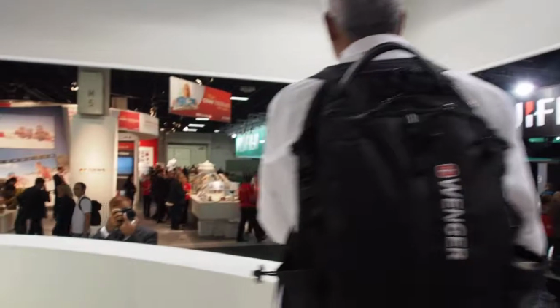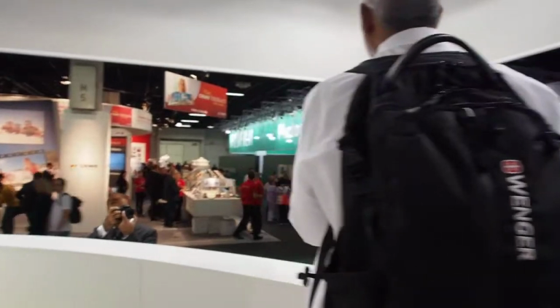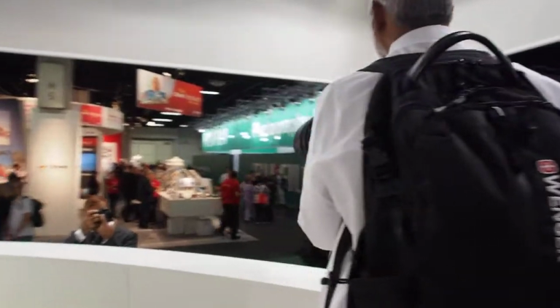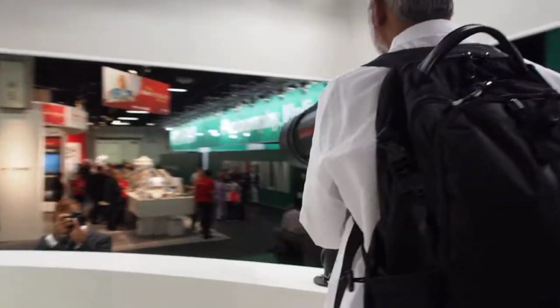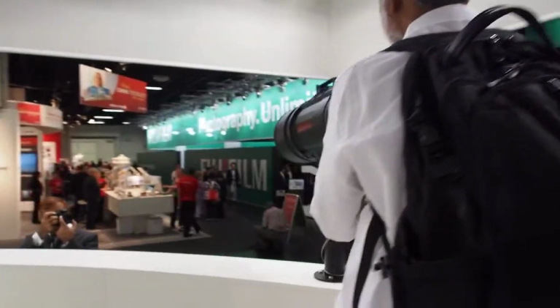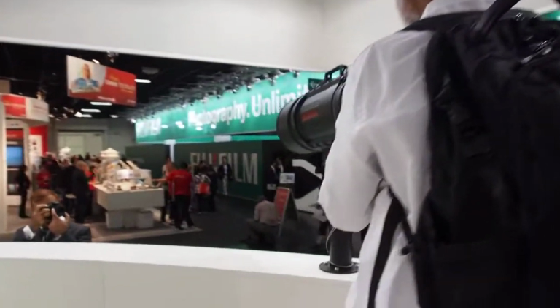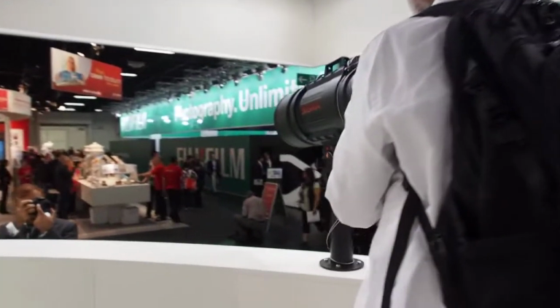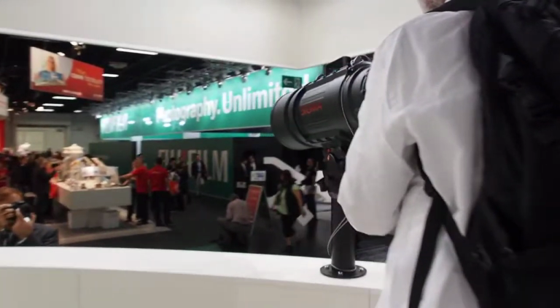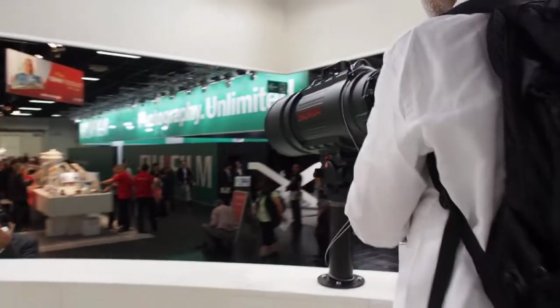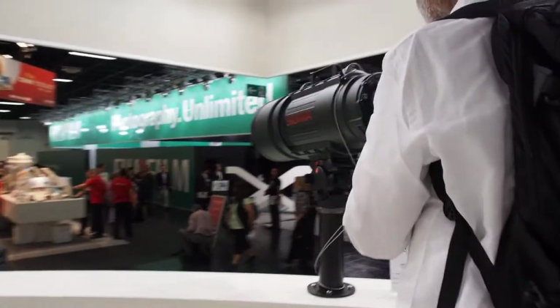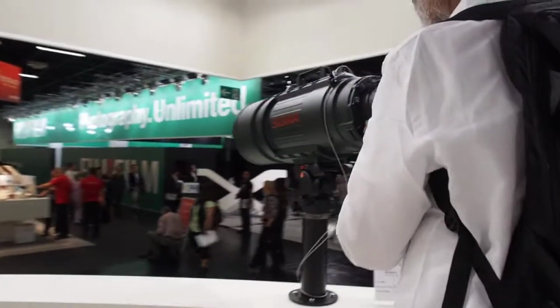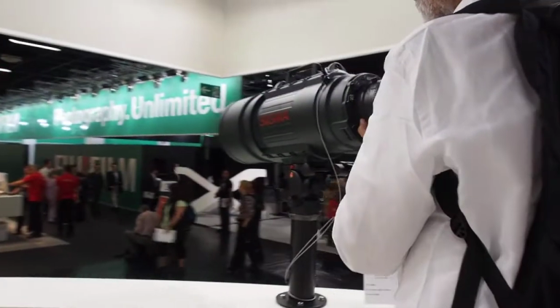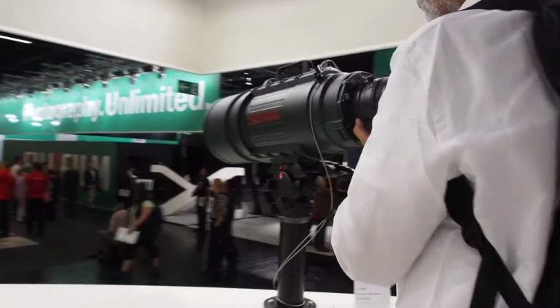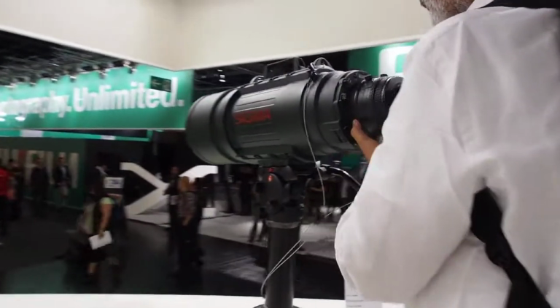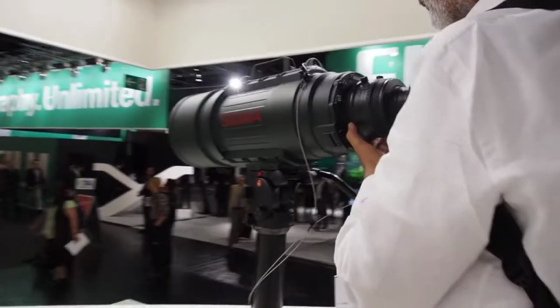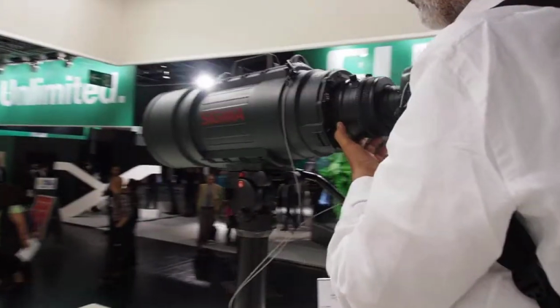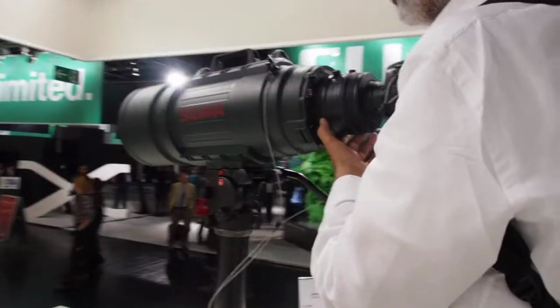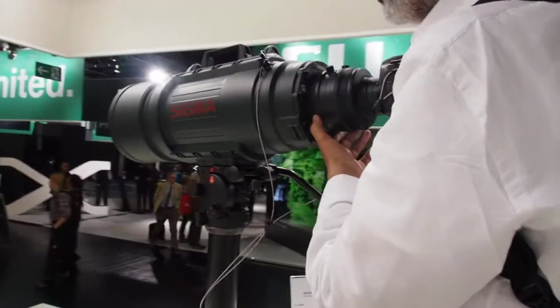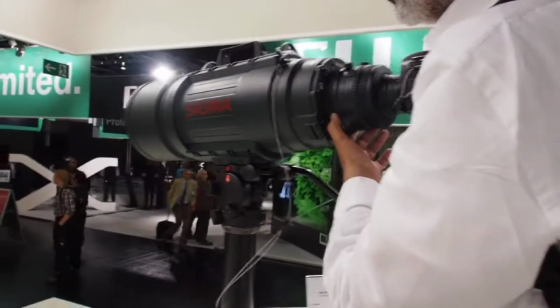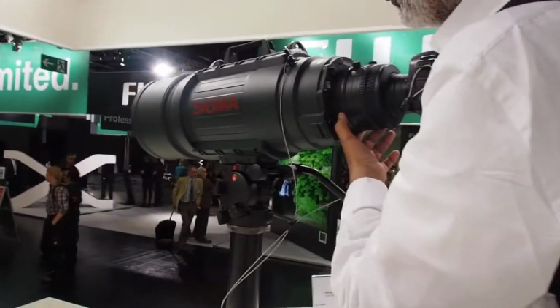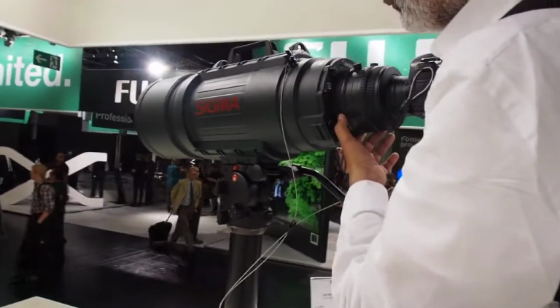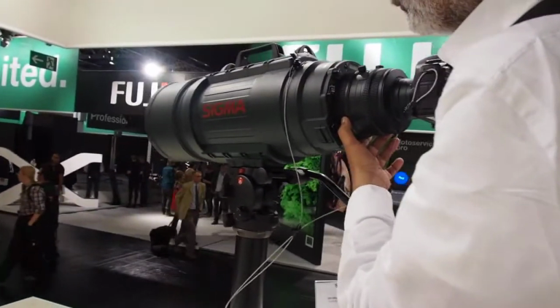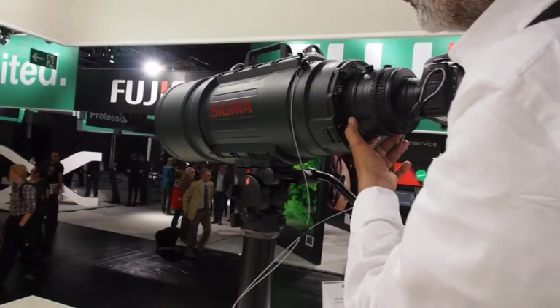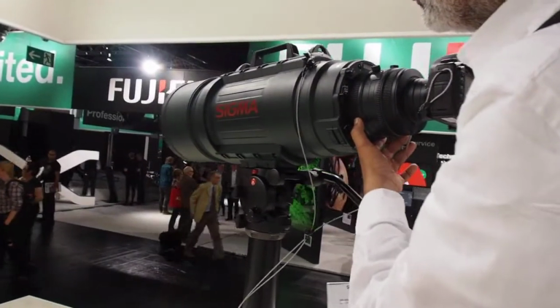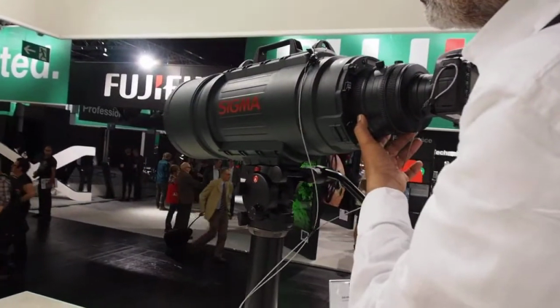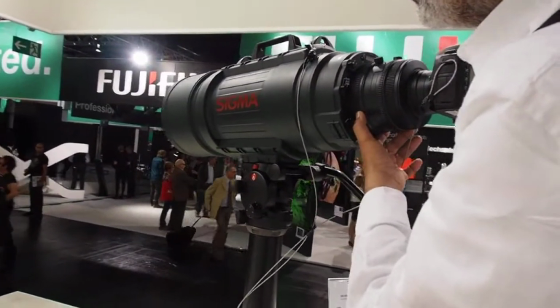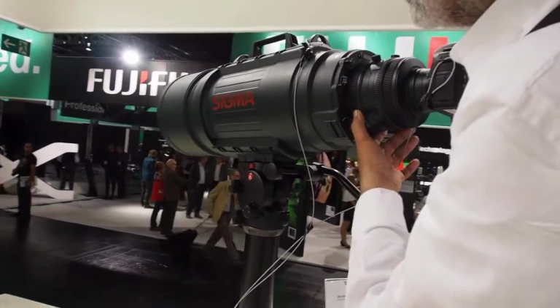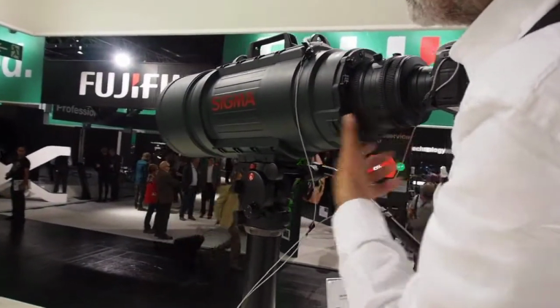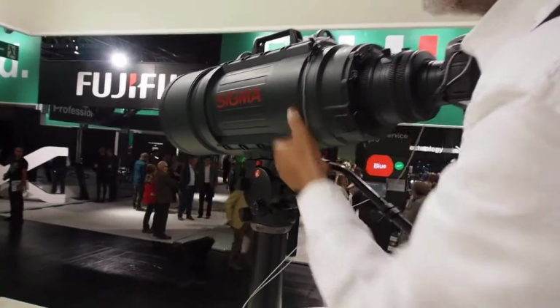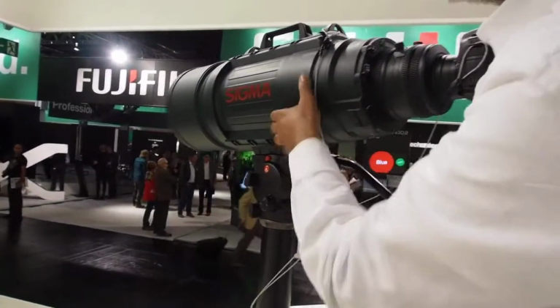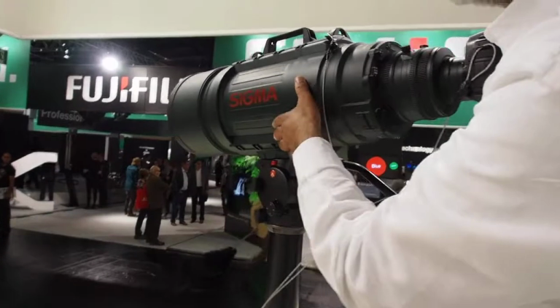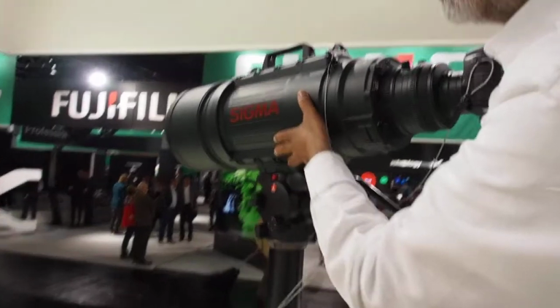Is this the bazooka? No, this is a lens. Oh, this is a Sigma.